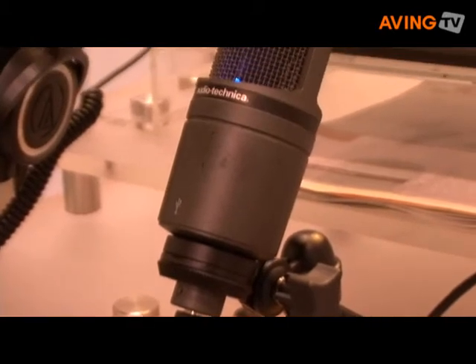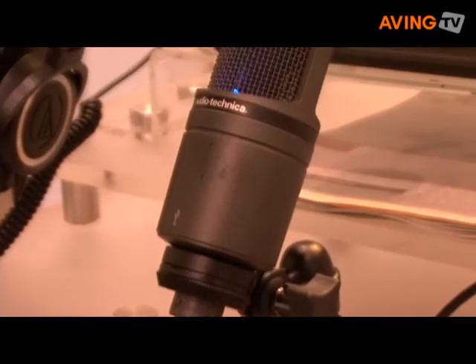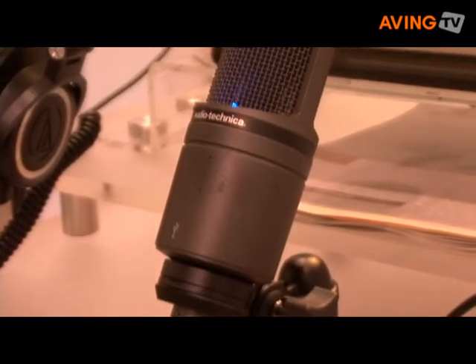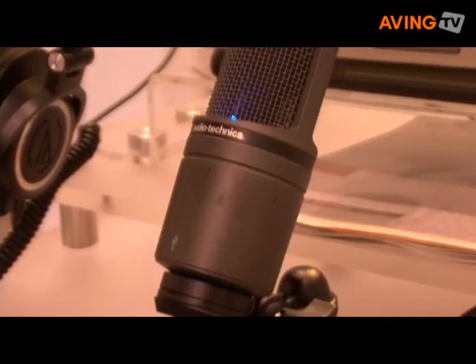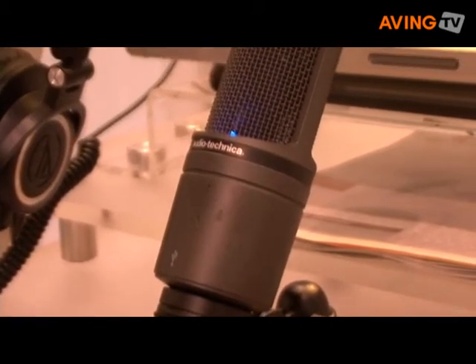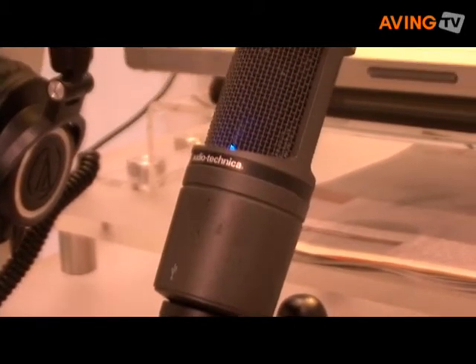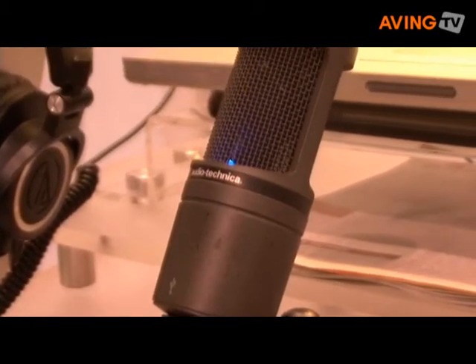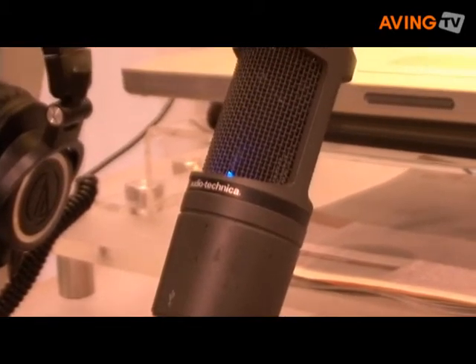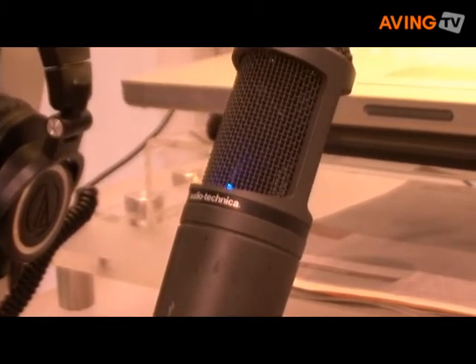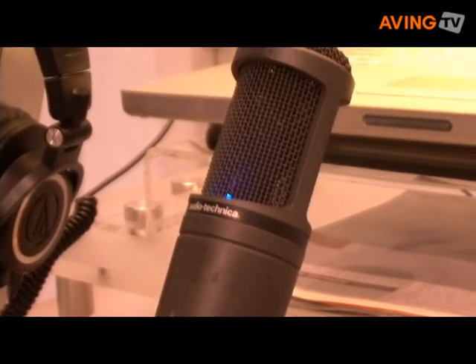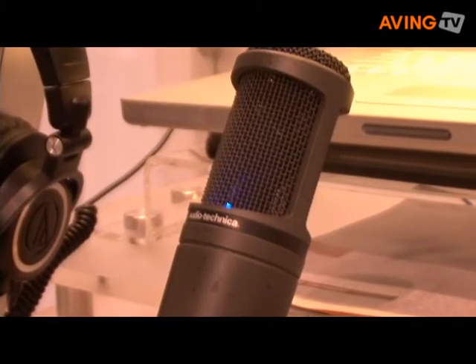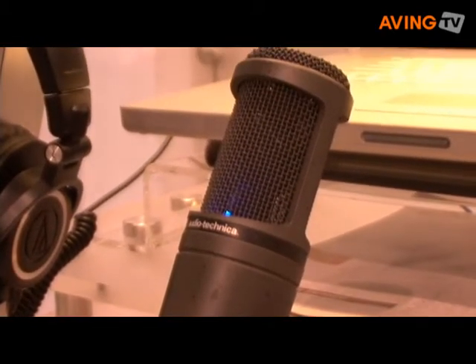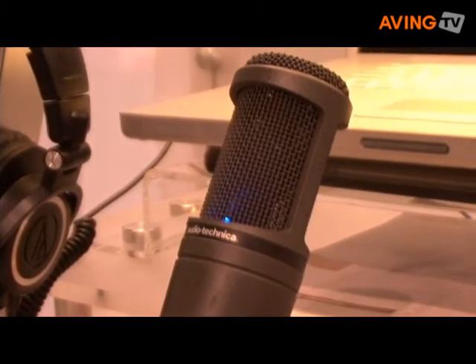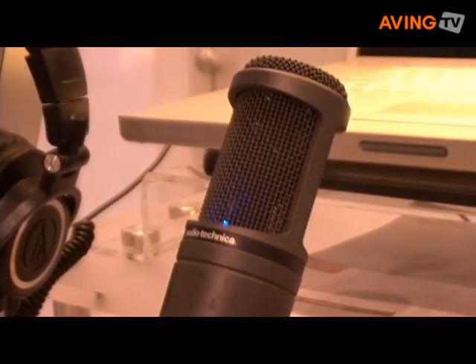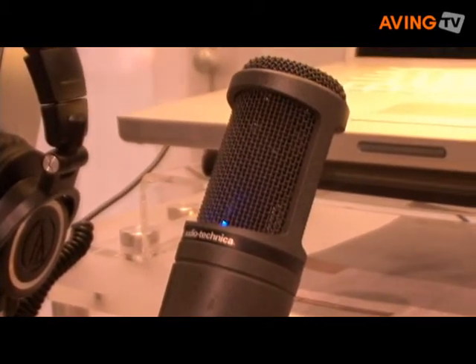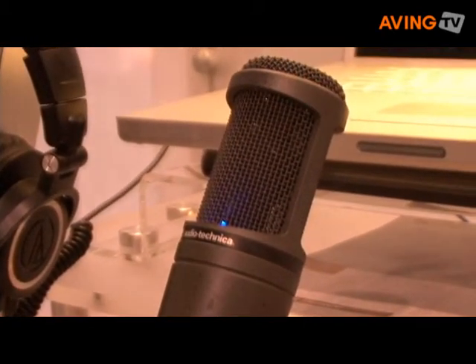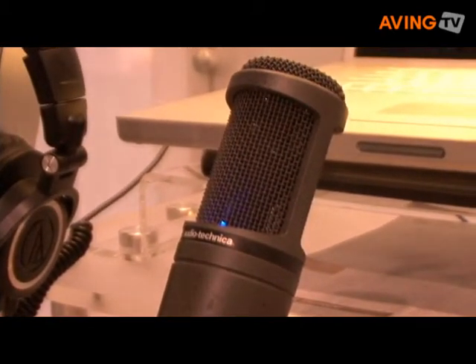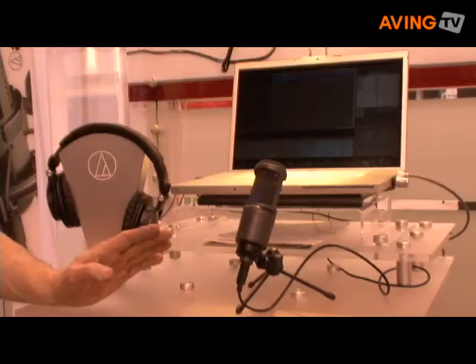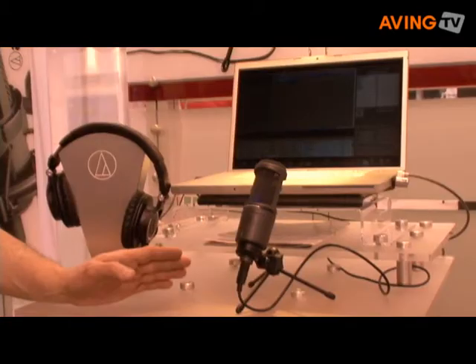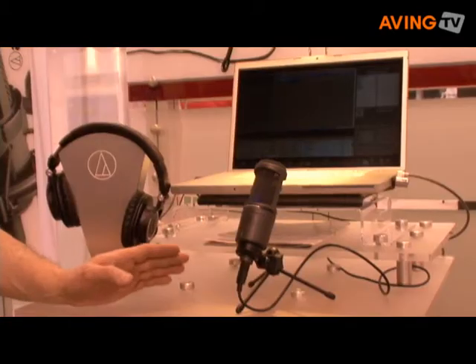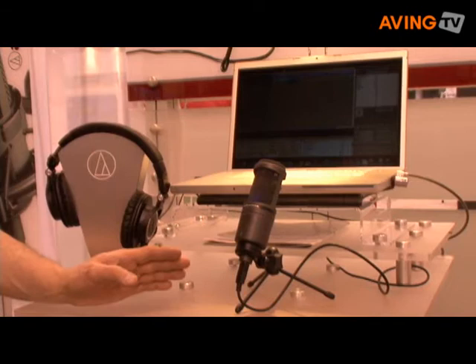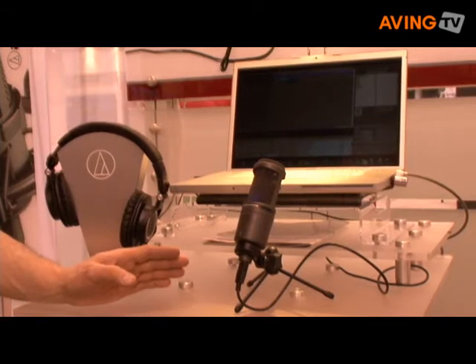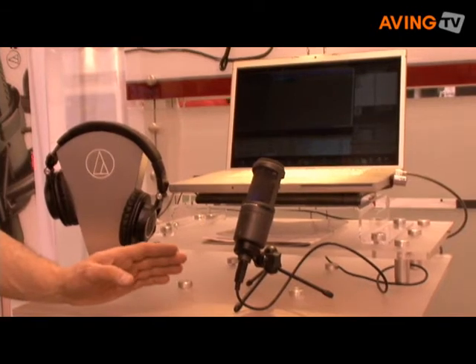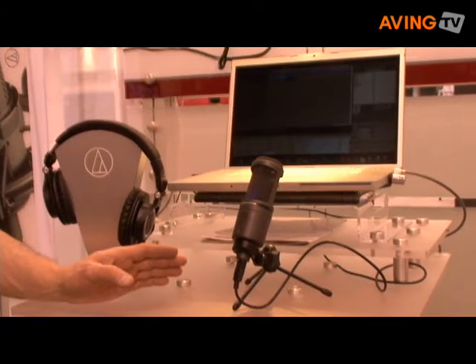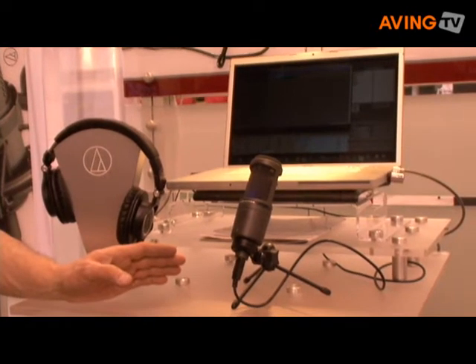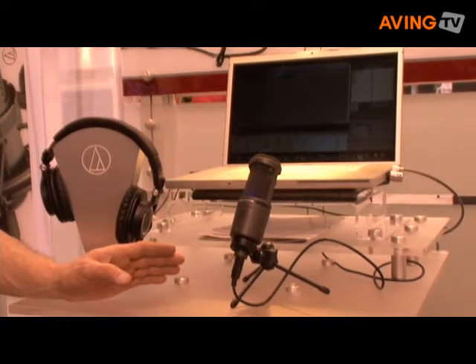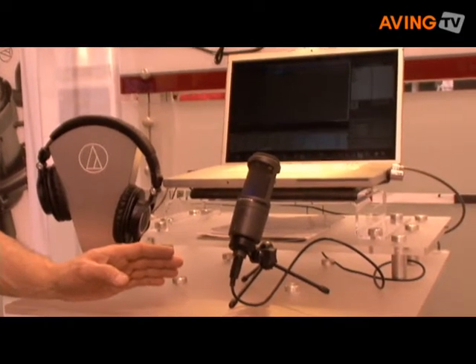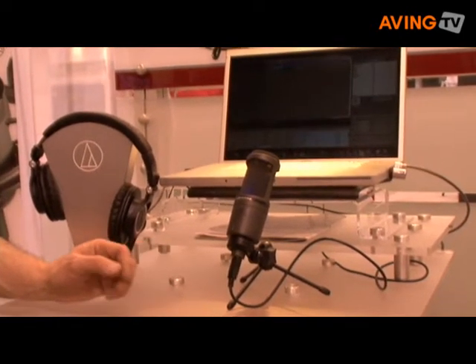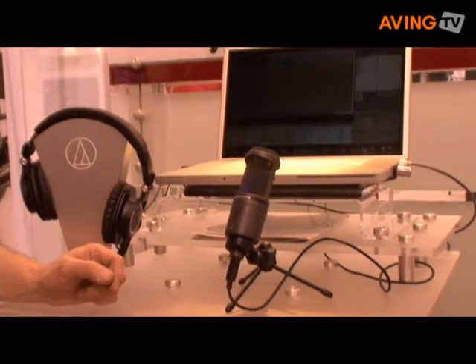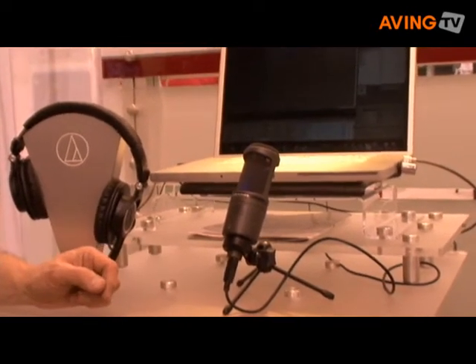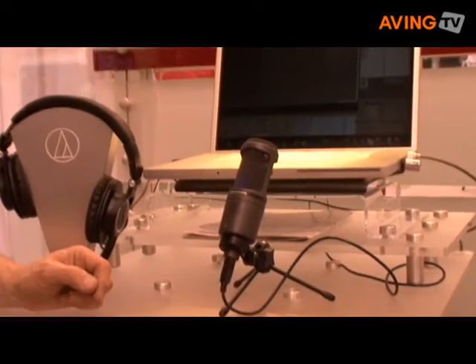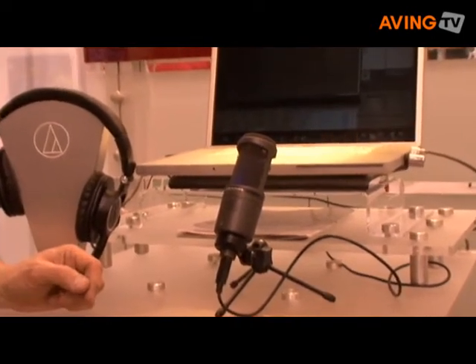It's a great solution for a voiceover artist or even a performing musician who wants a simple, easy to use microphone solution that sounds great.